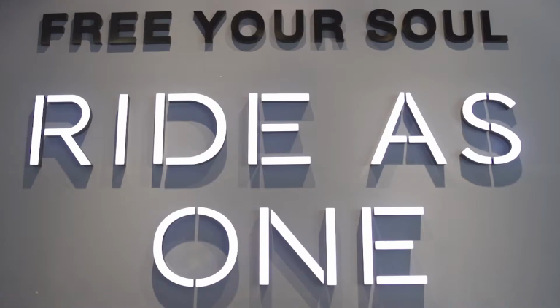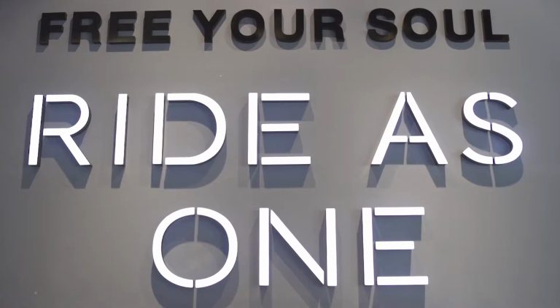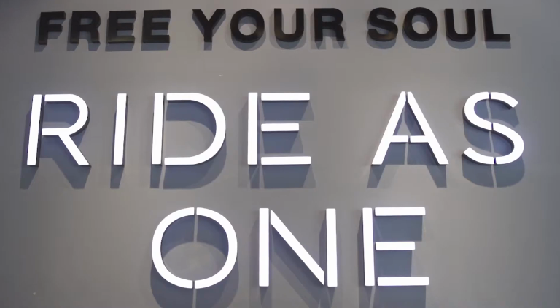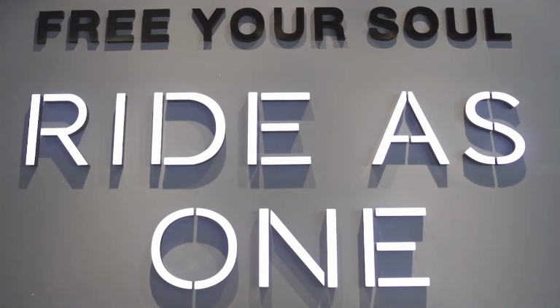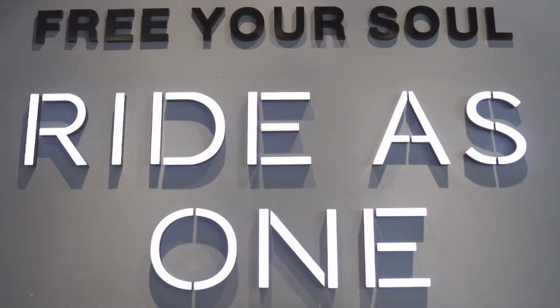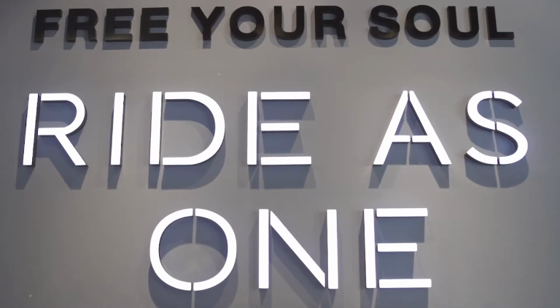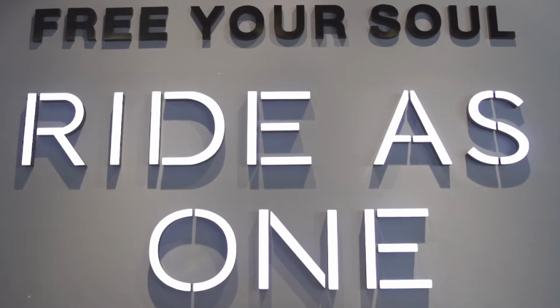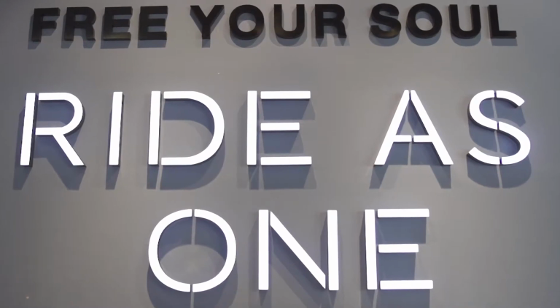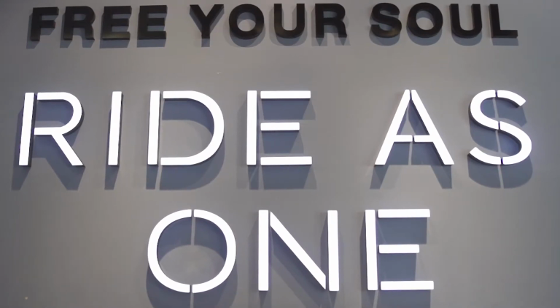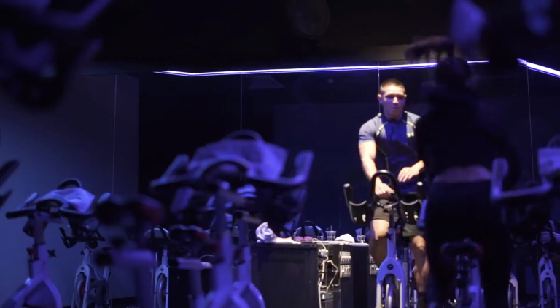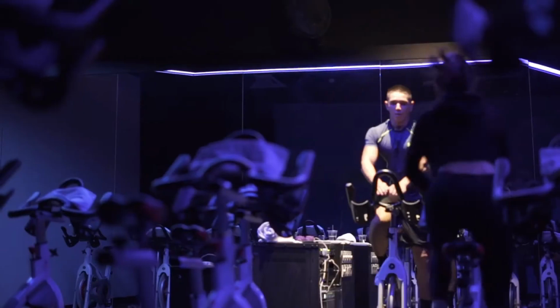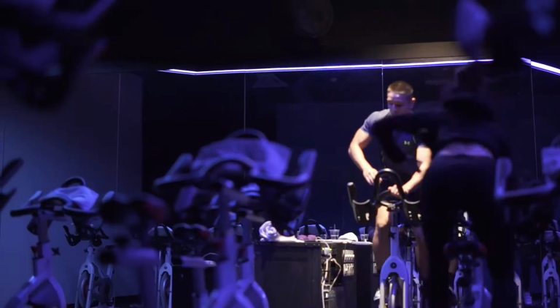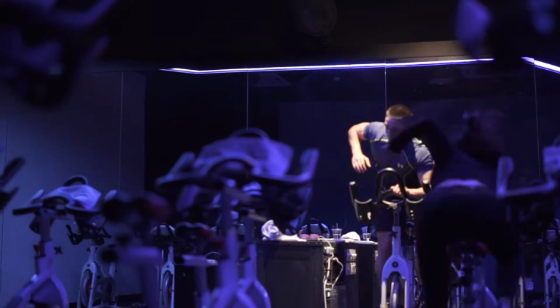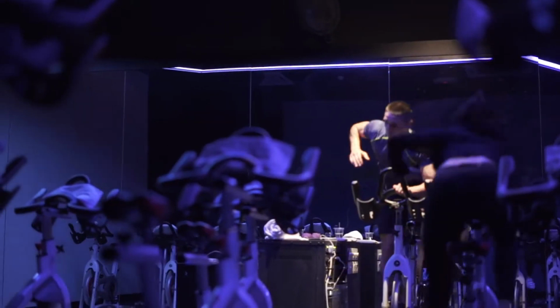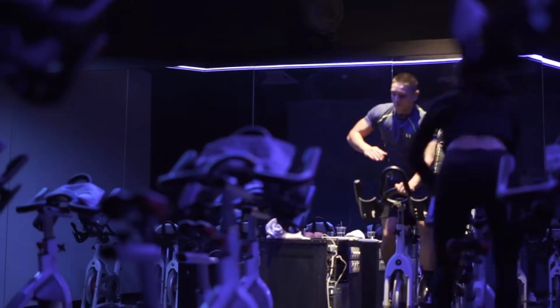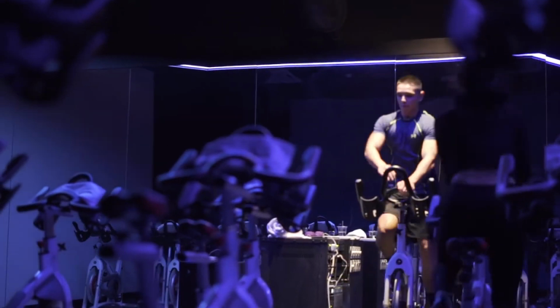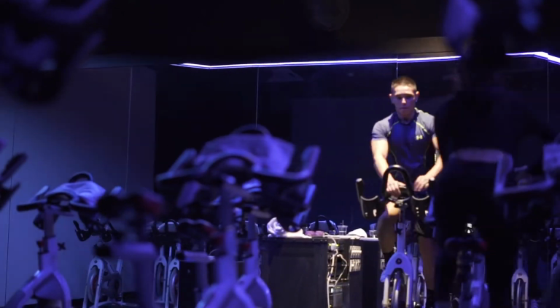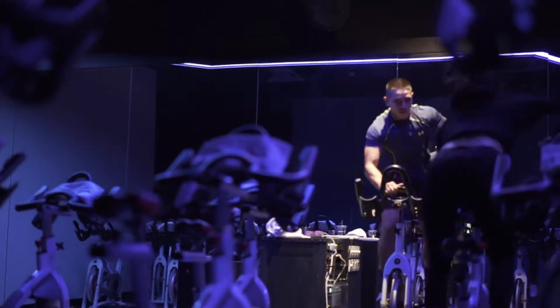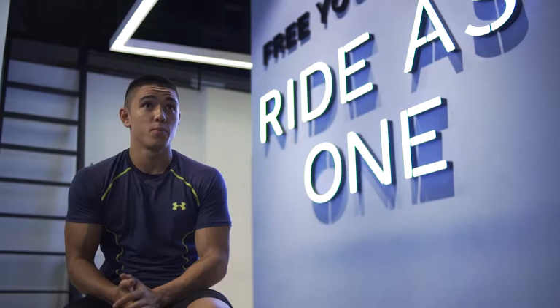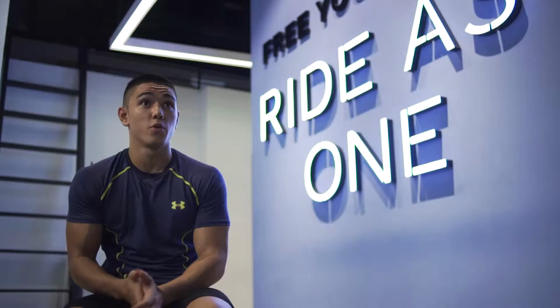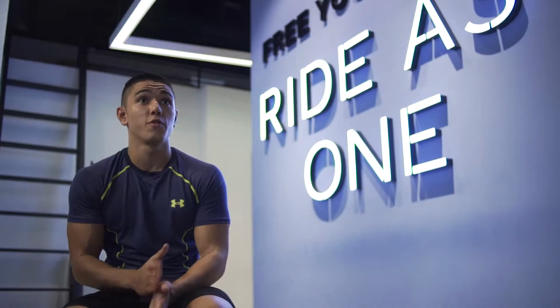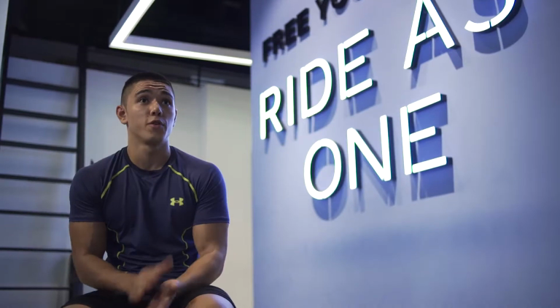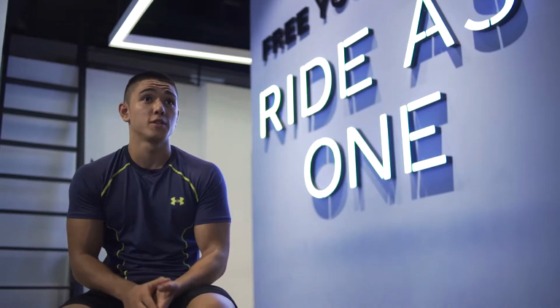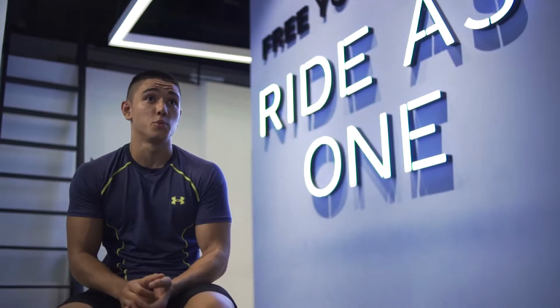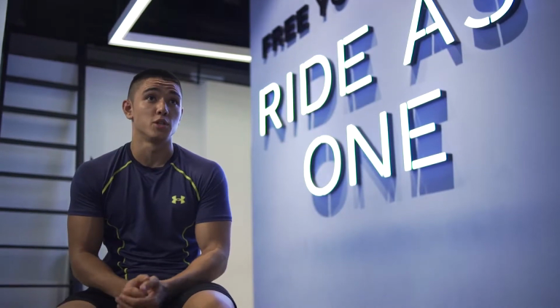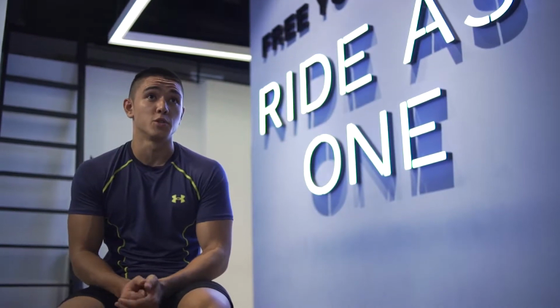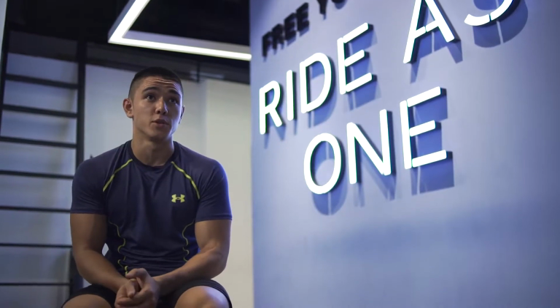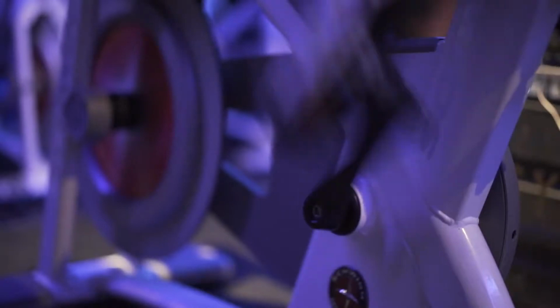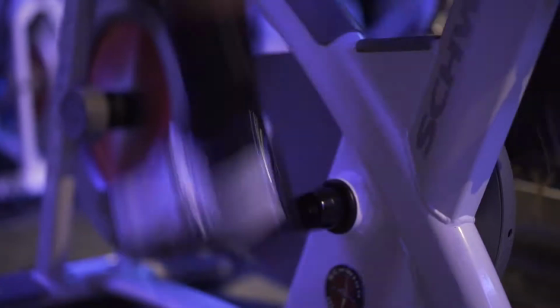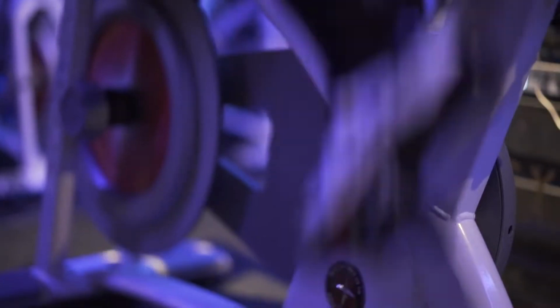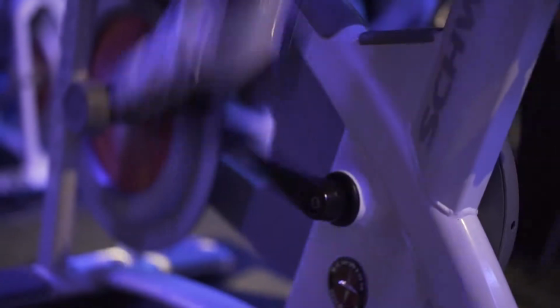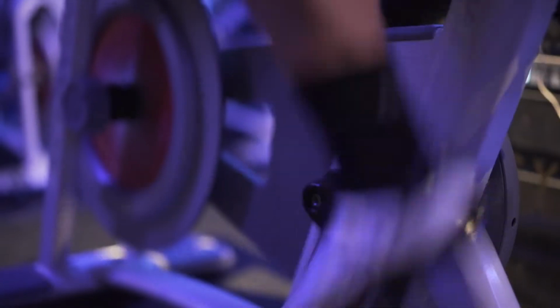Flycycle was founded in June 2016. We're the first boutique spin studio in Malaysia.